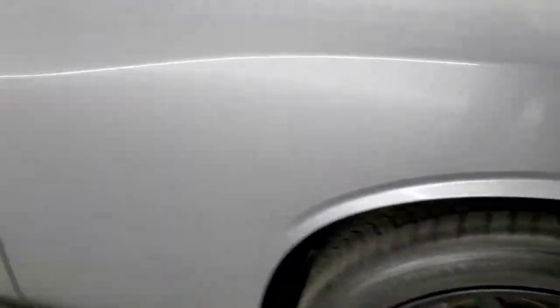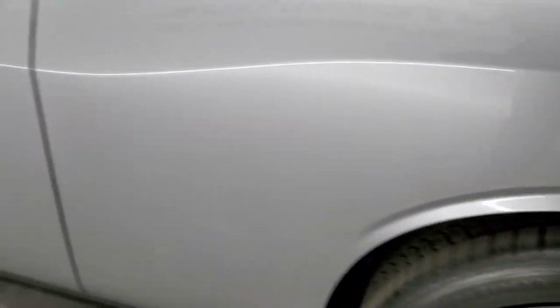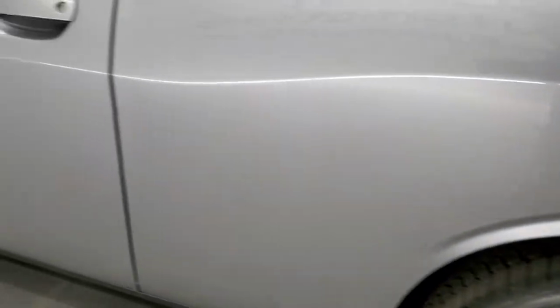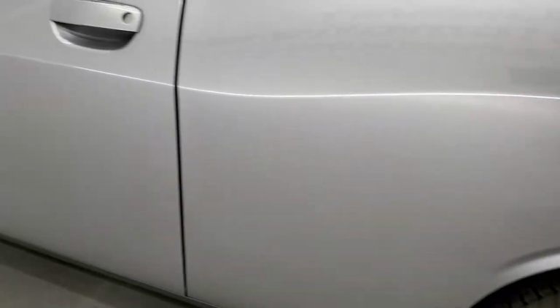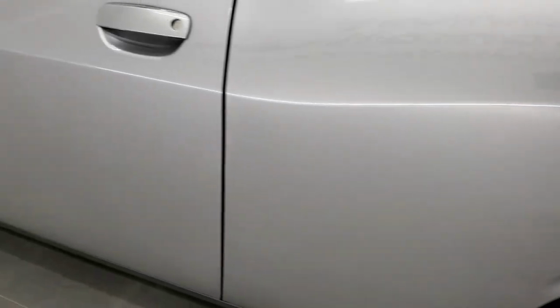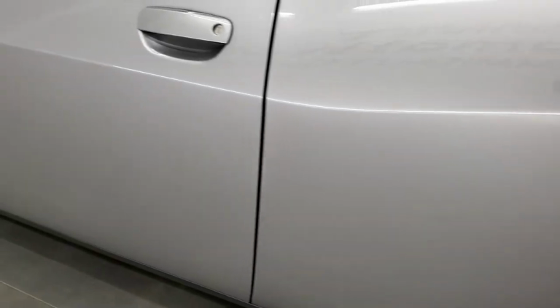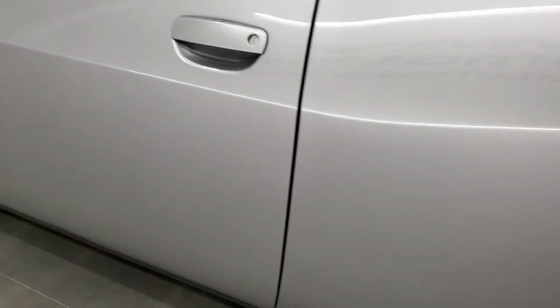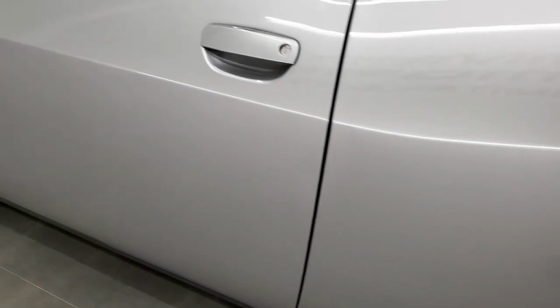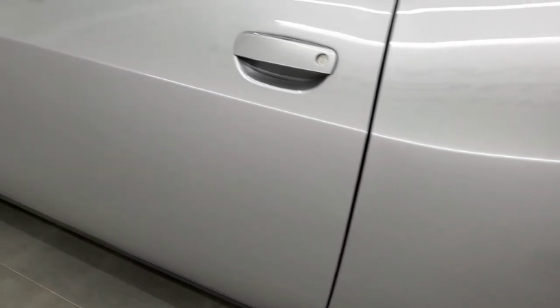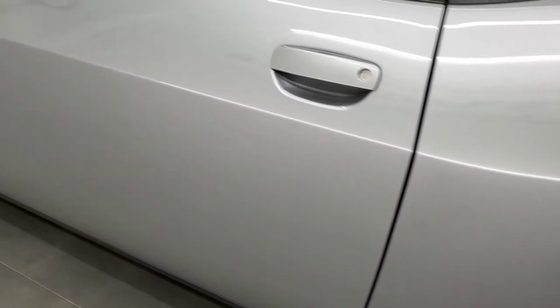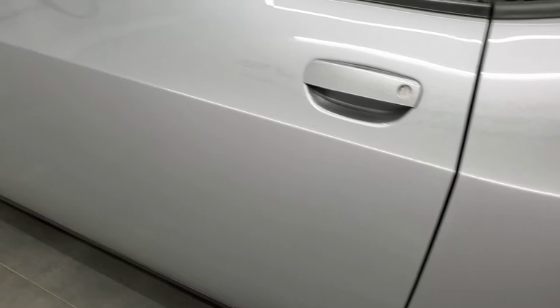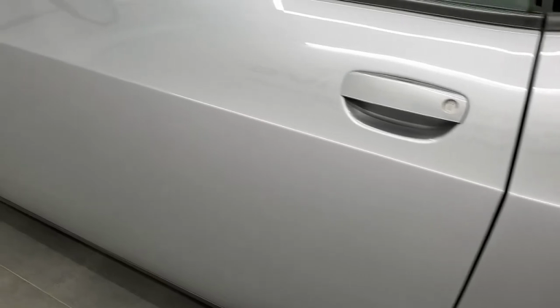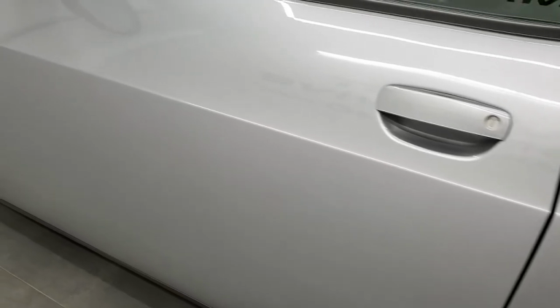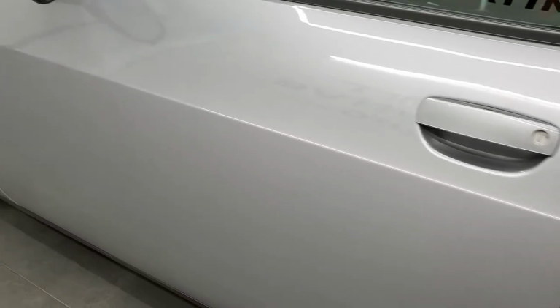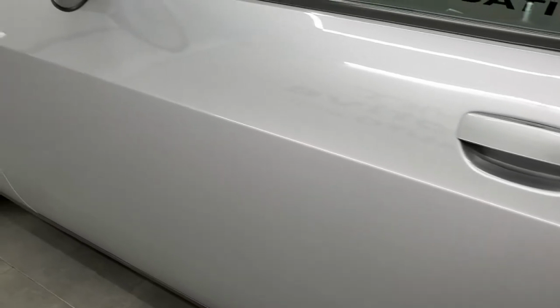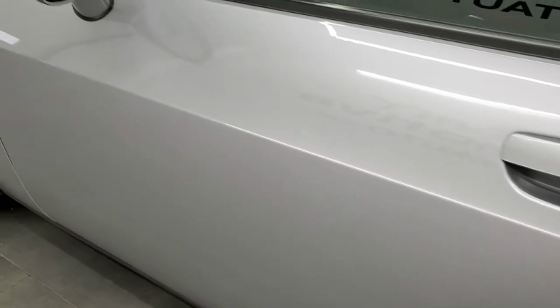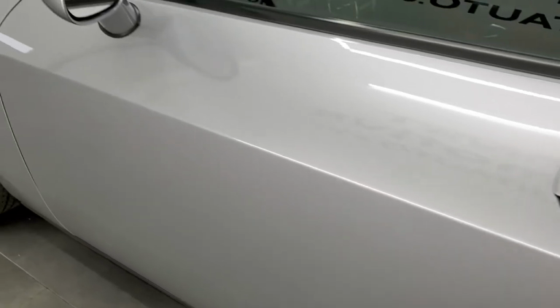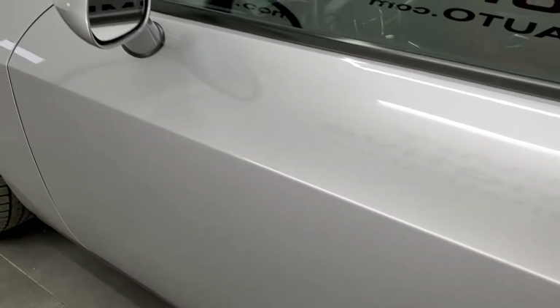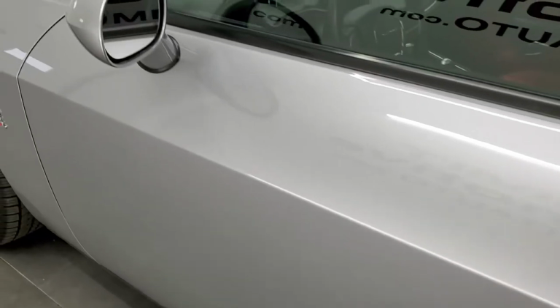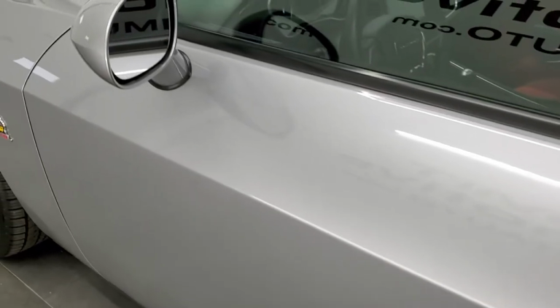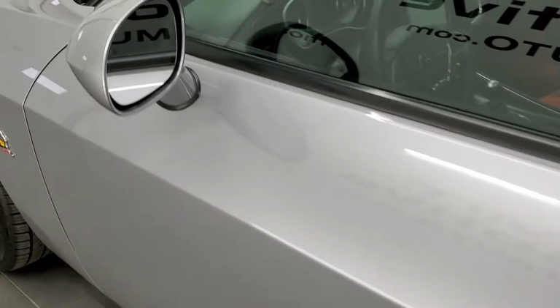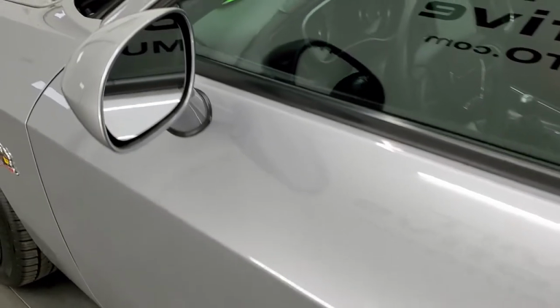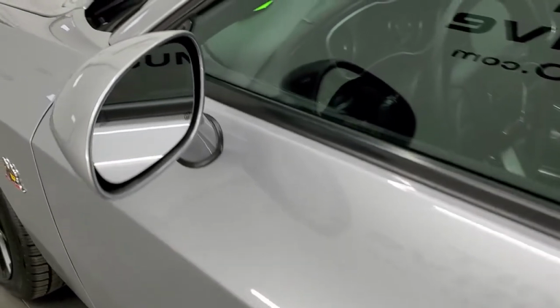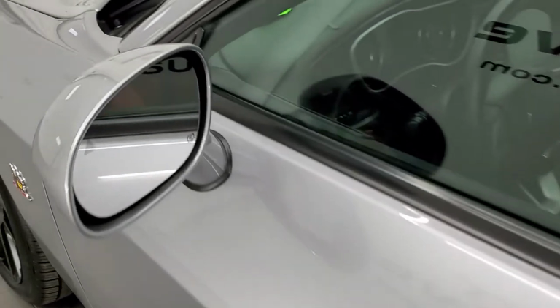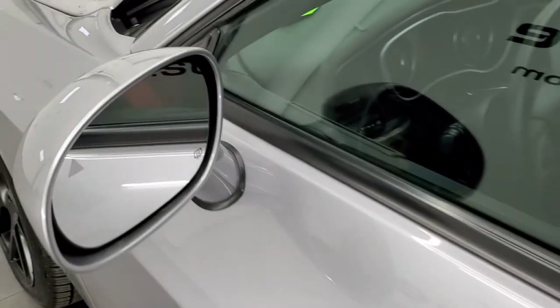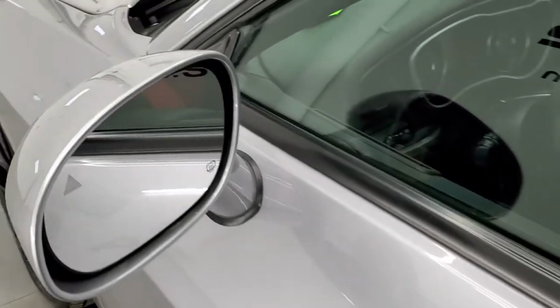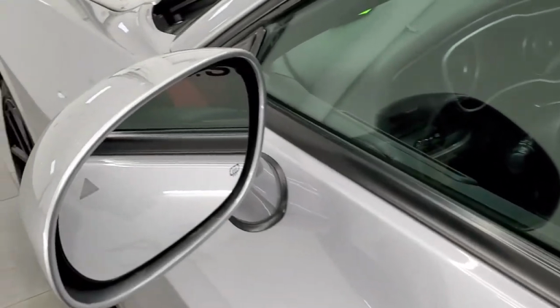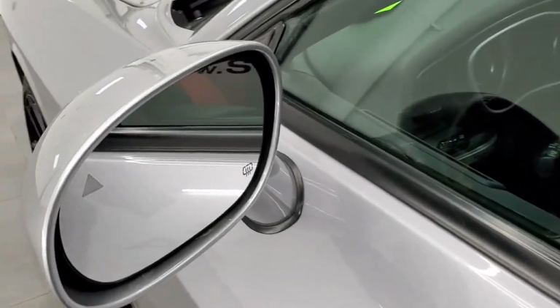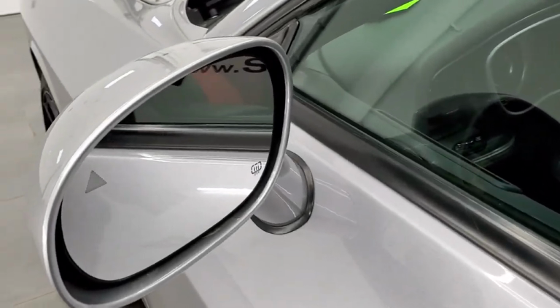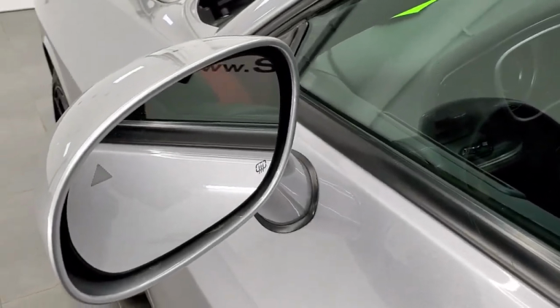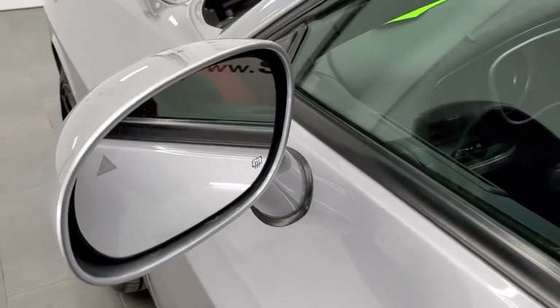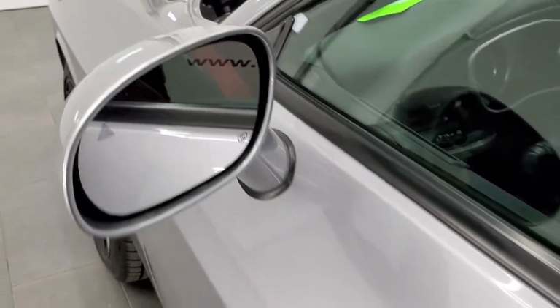Coming down to the driver's side, the driver's side door looks really good — no dents on that. You do get blind spot monitoring and heated mirrors.